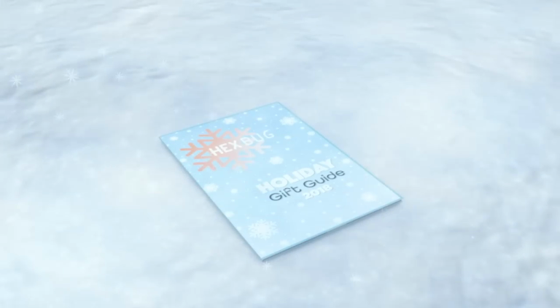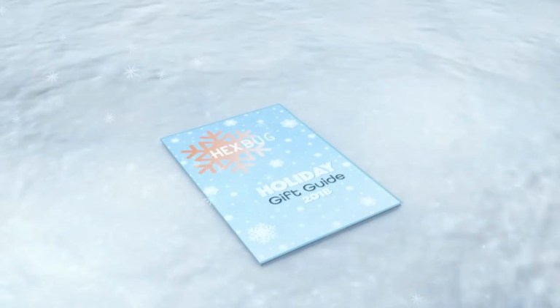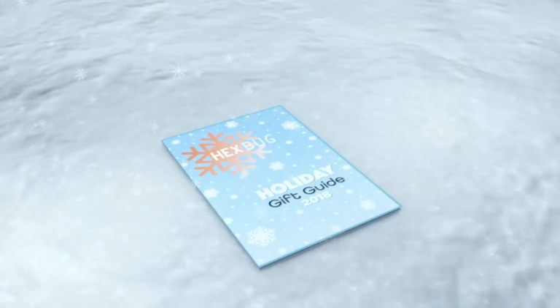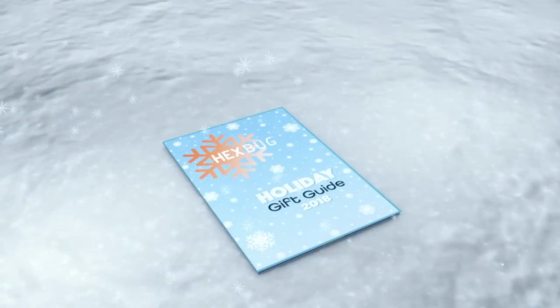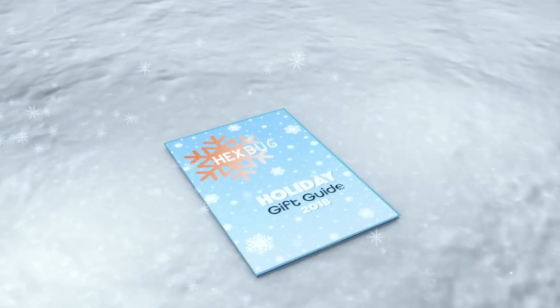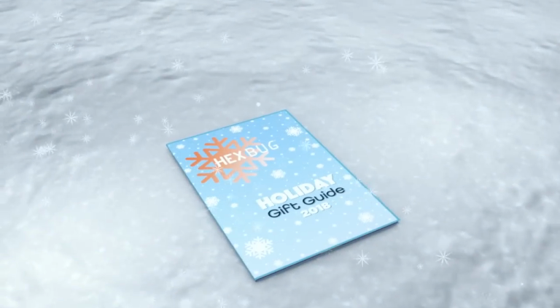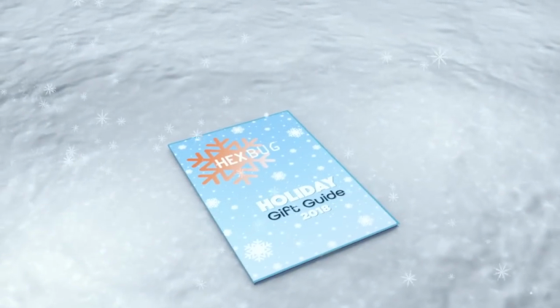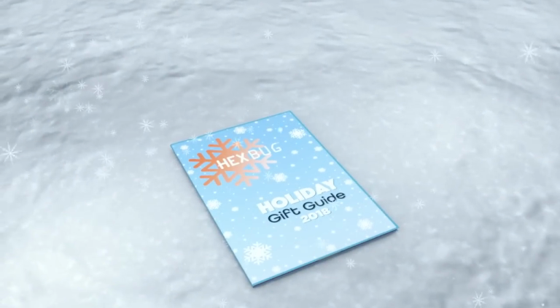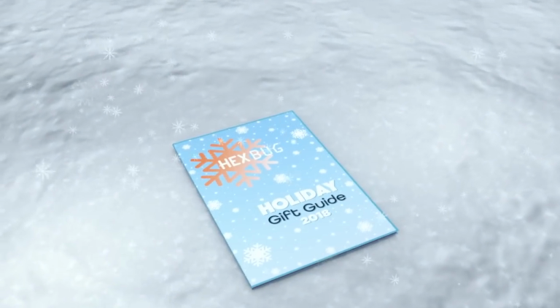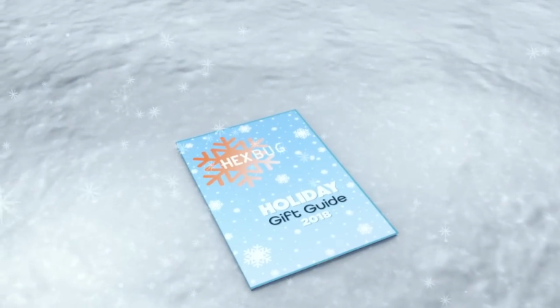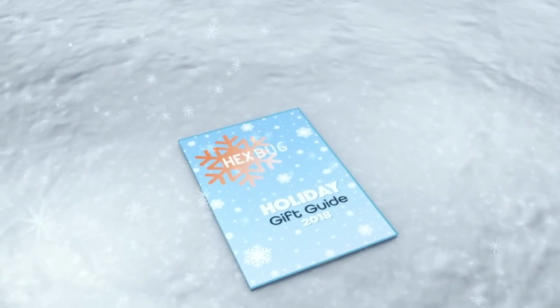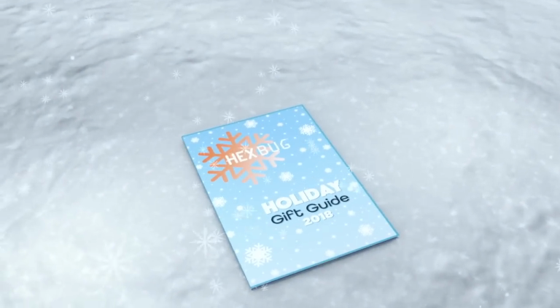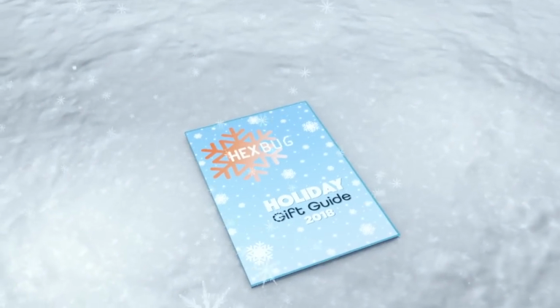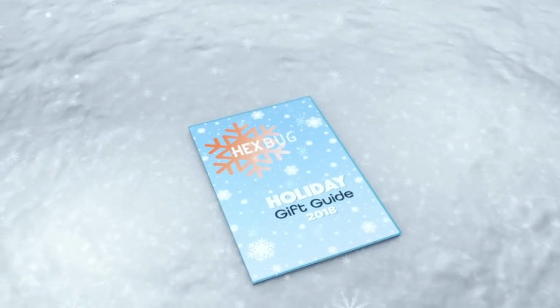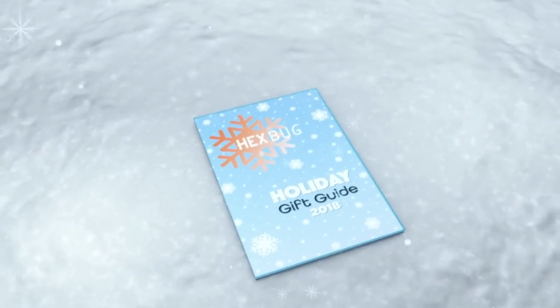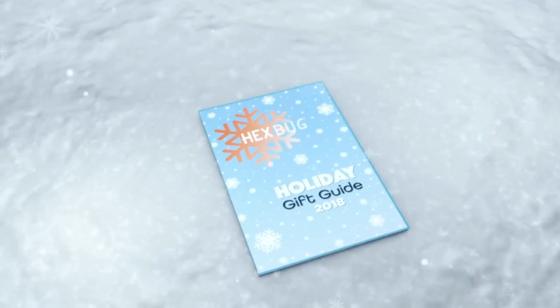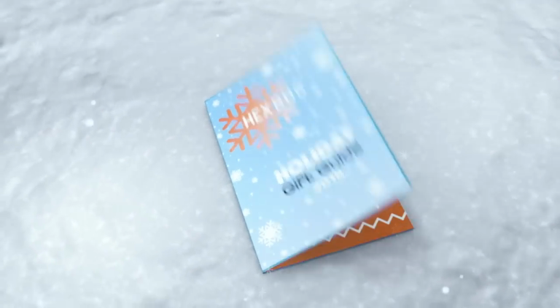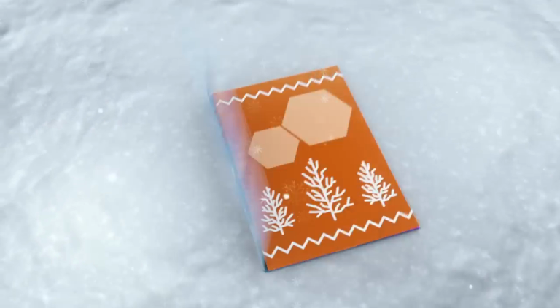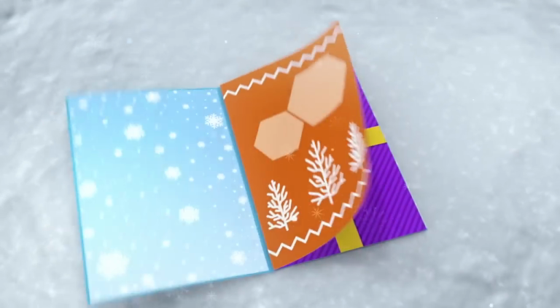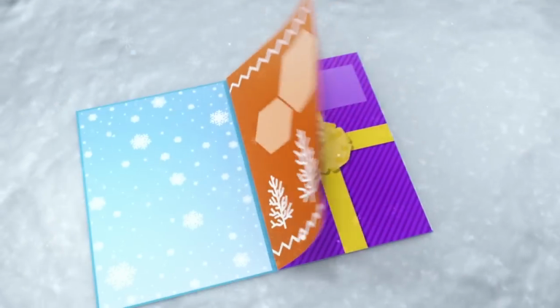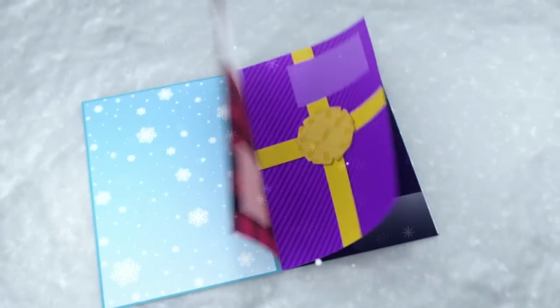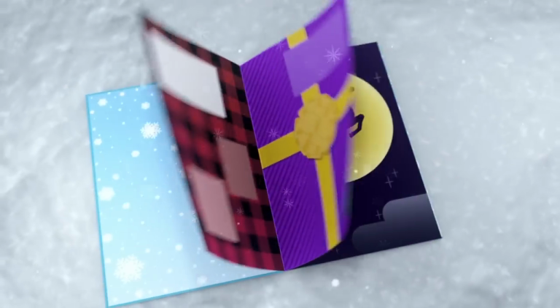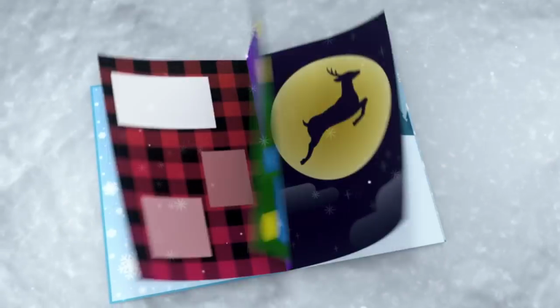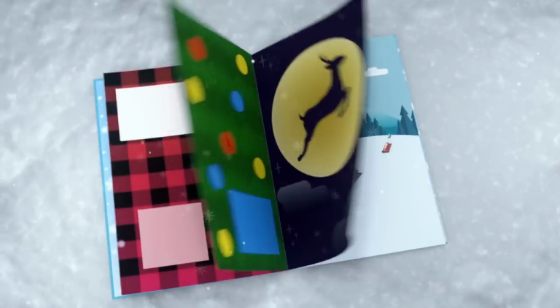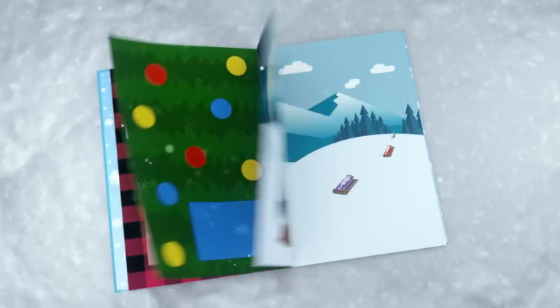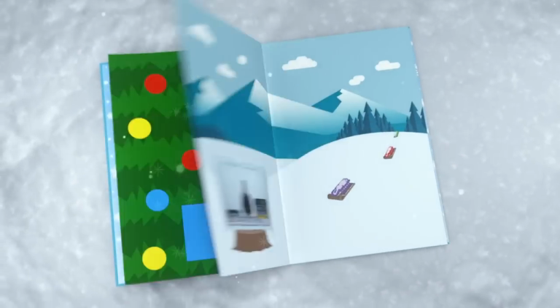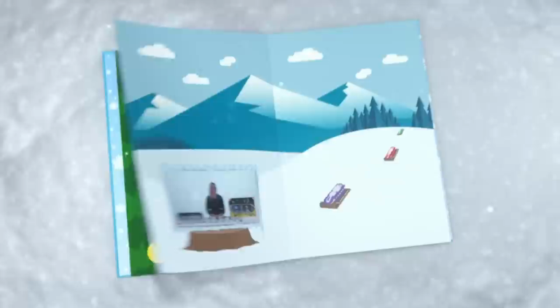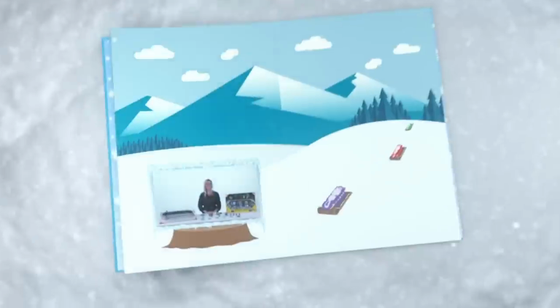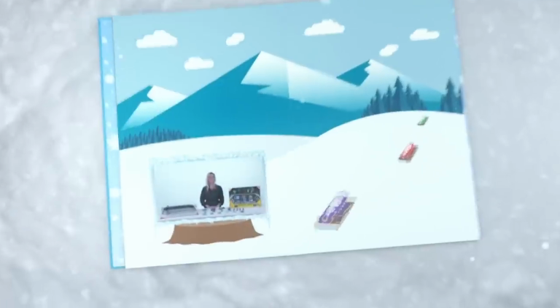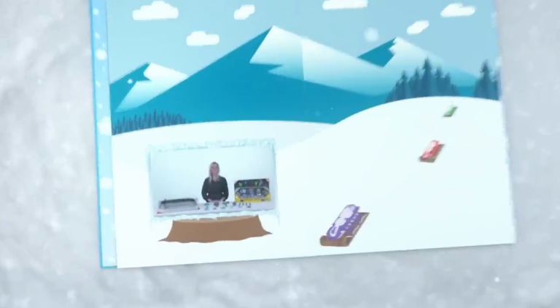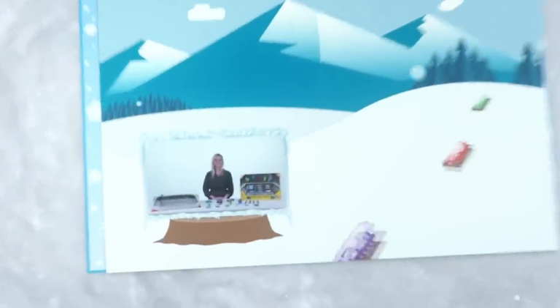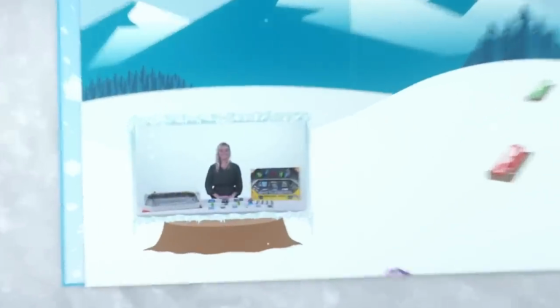The holidays can be stressful, so we've created the Hexbug Holiday Gift Guide to make your shopping a little easier.